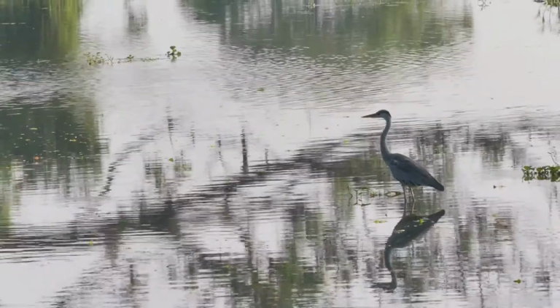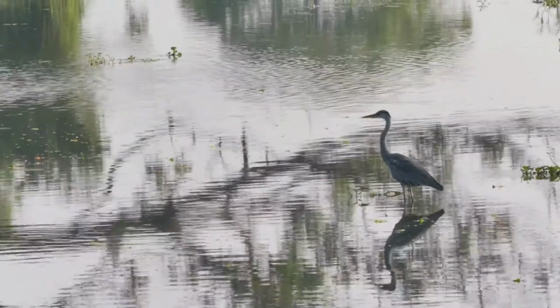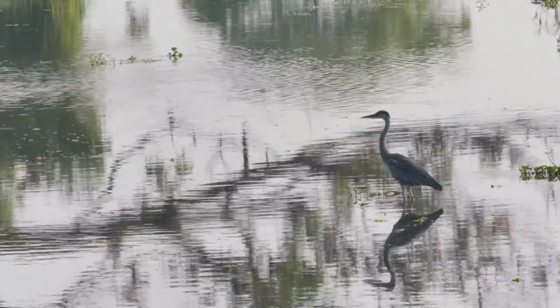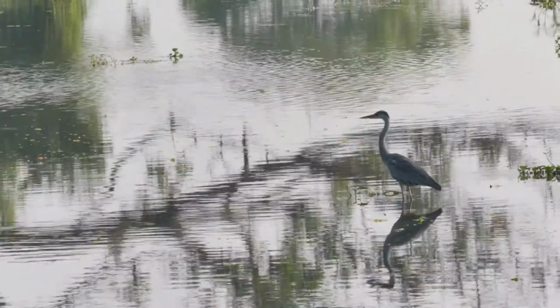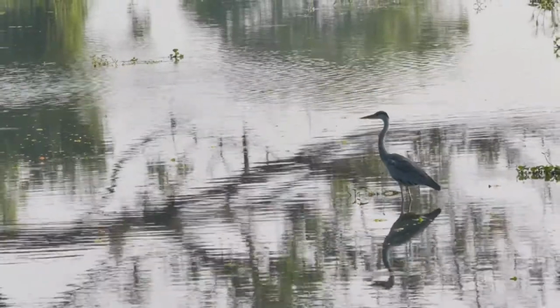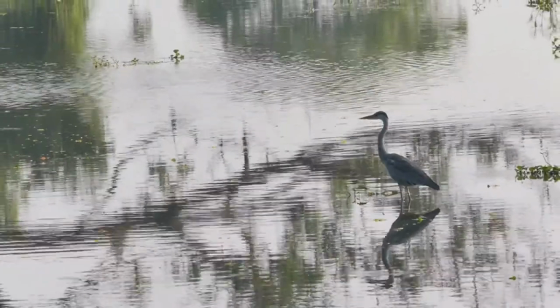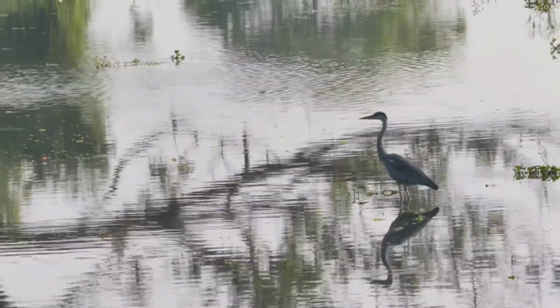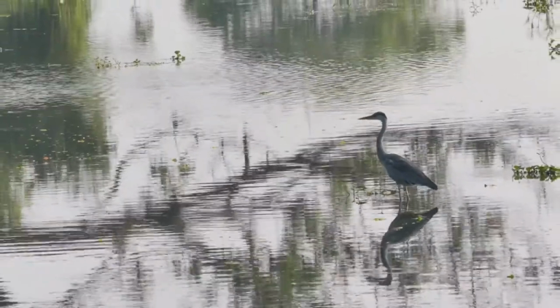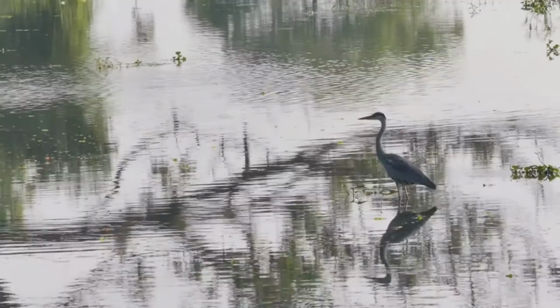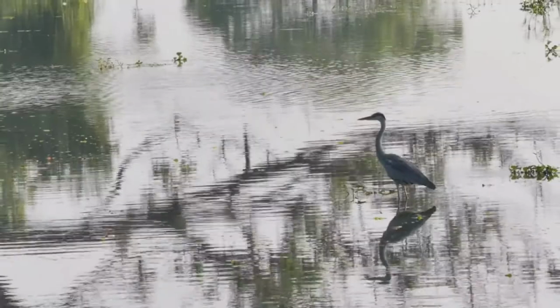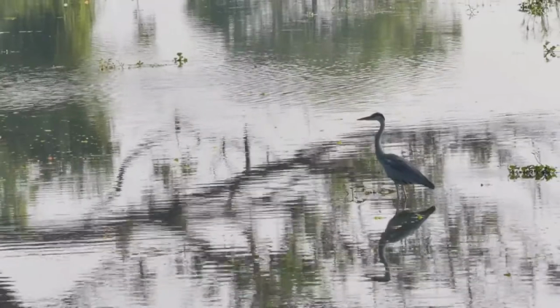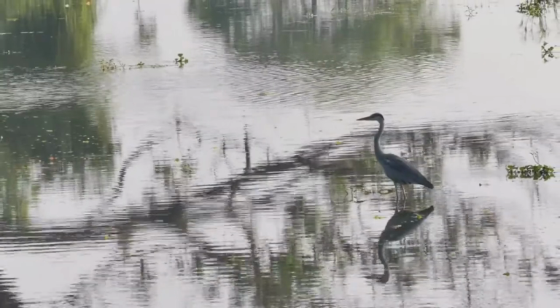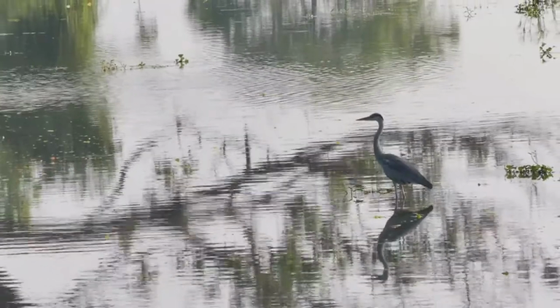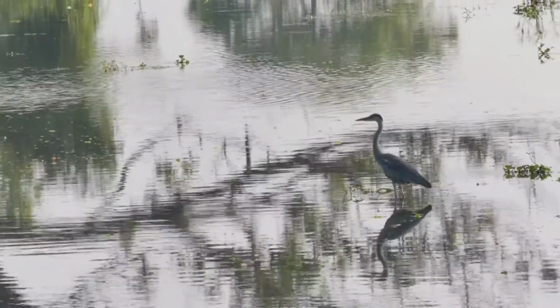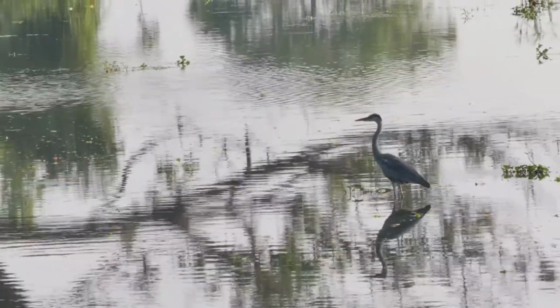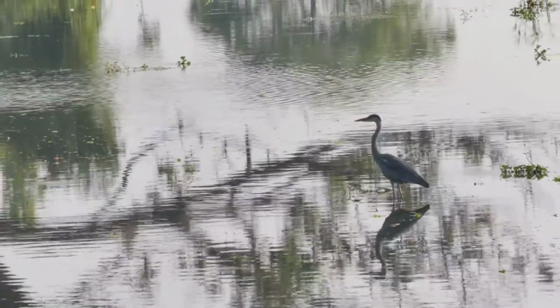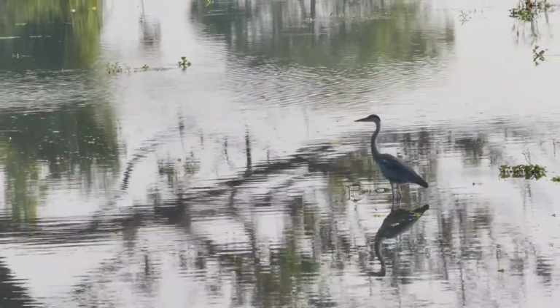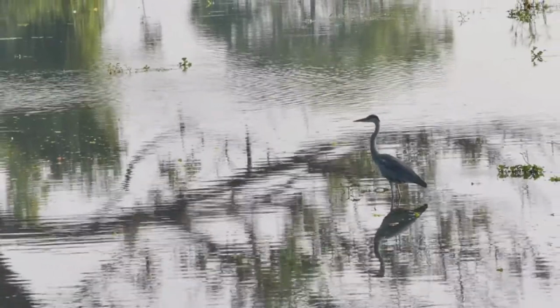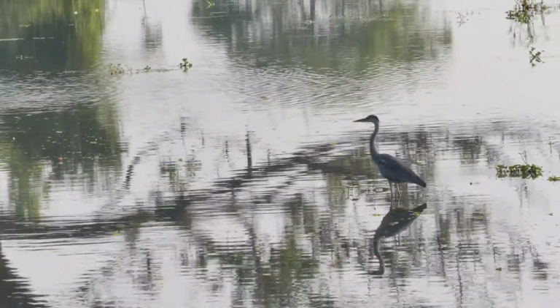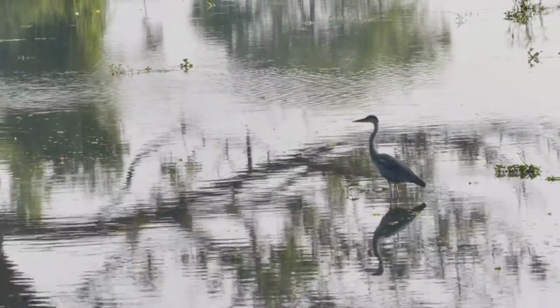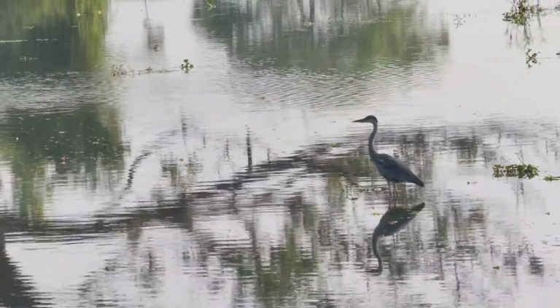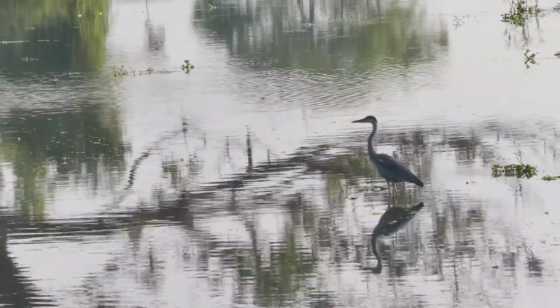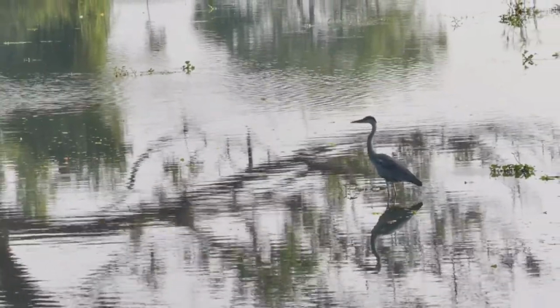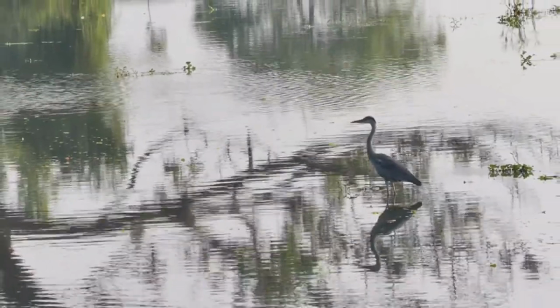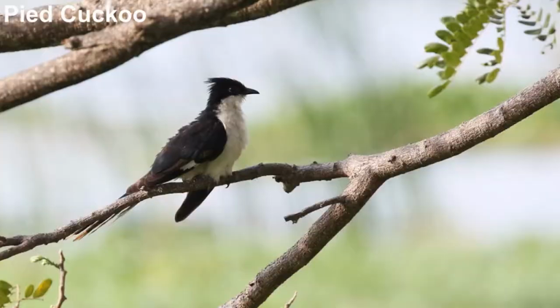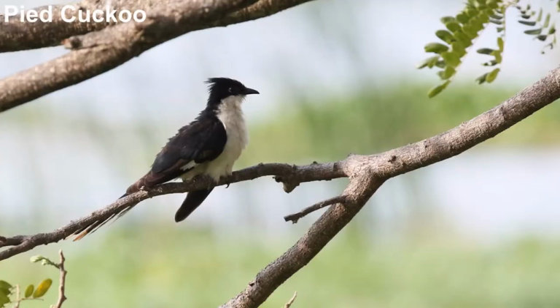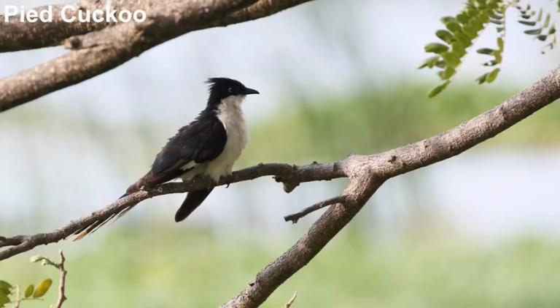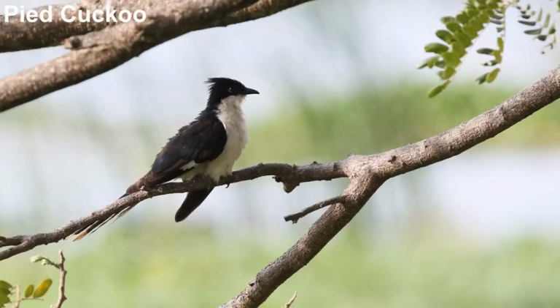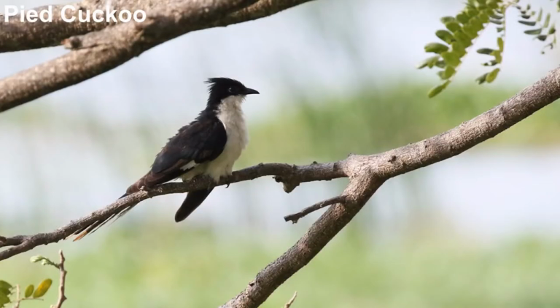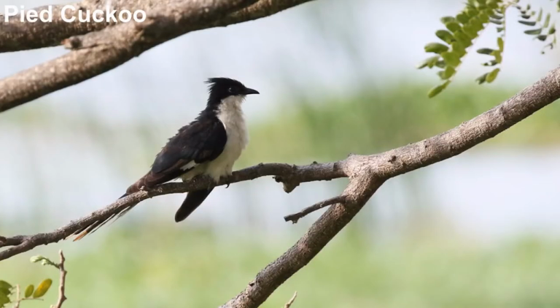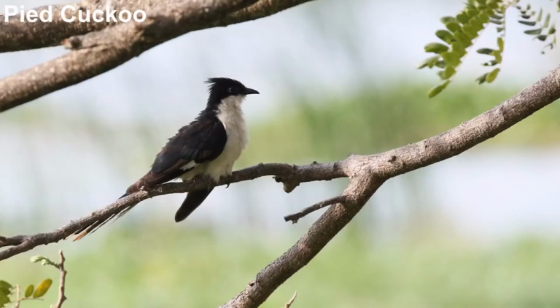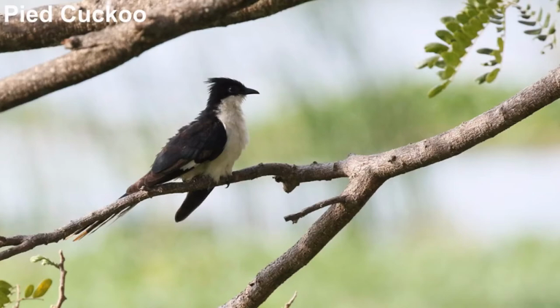I photographed a lot more birds than I videoed, so here are a few of the best photos.